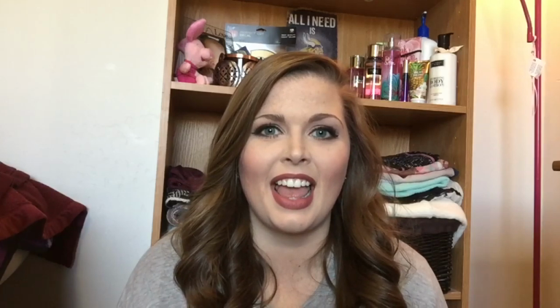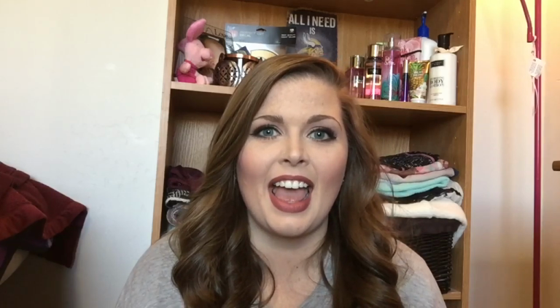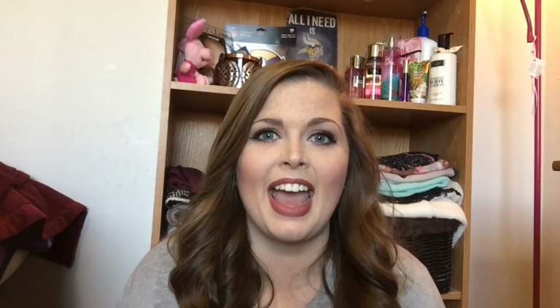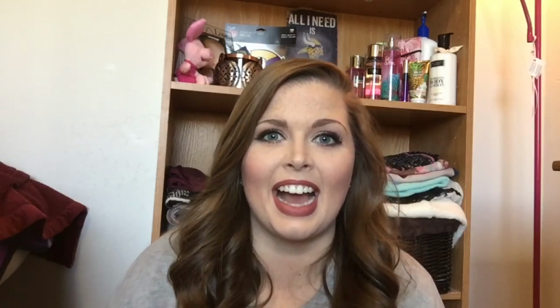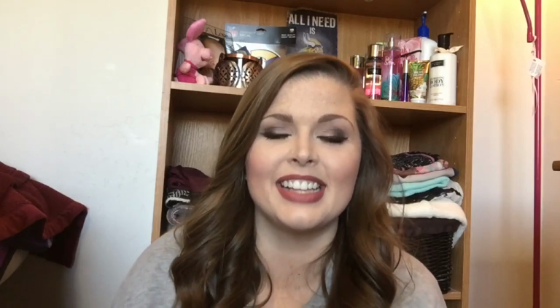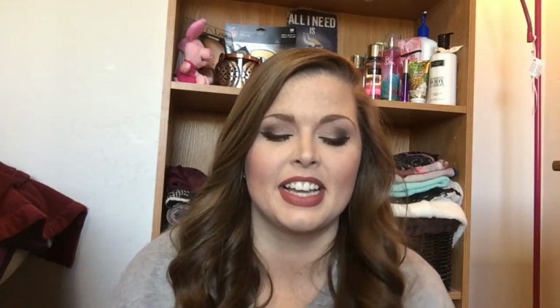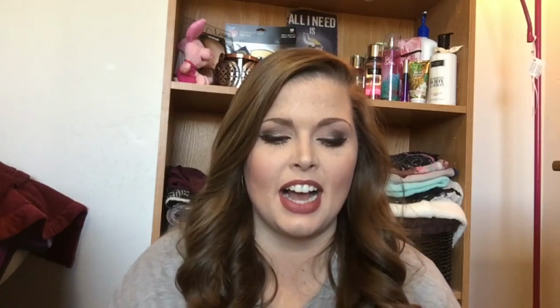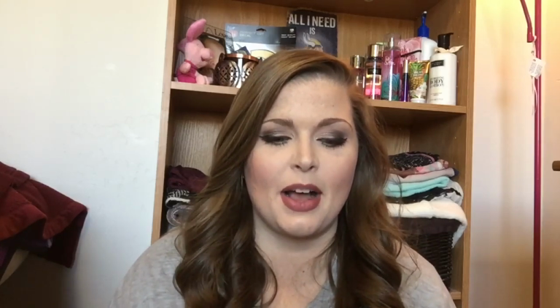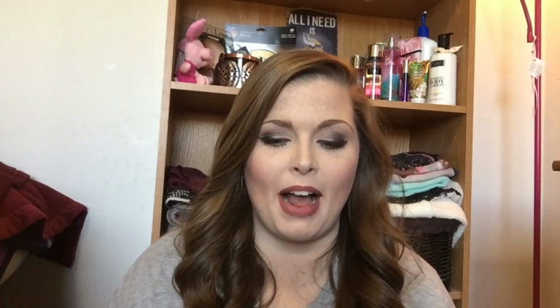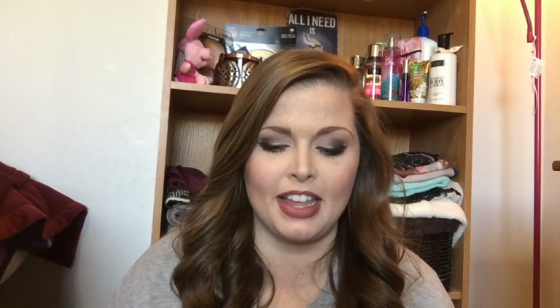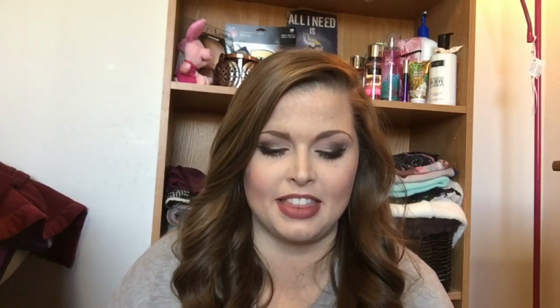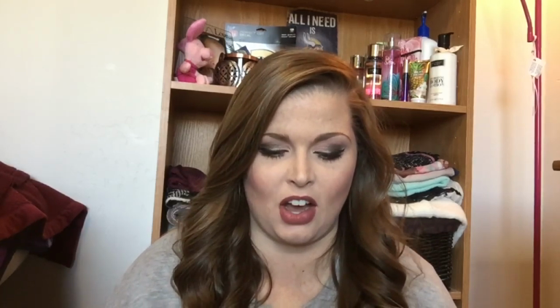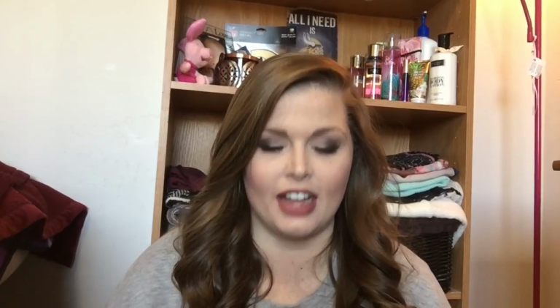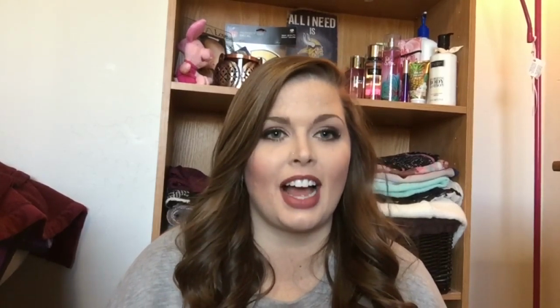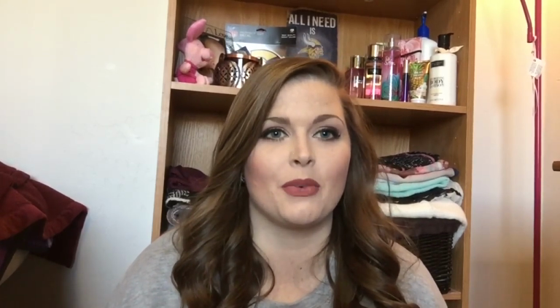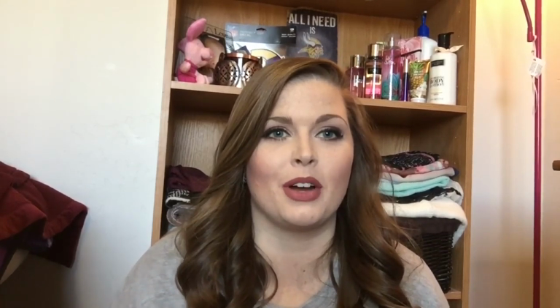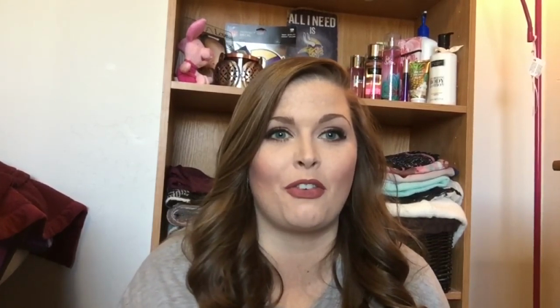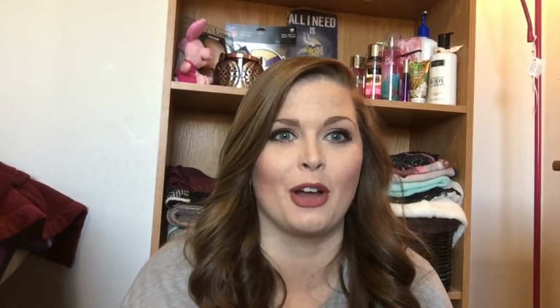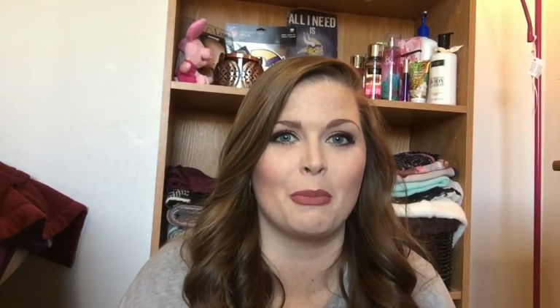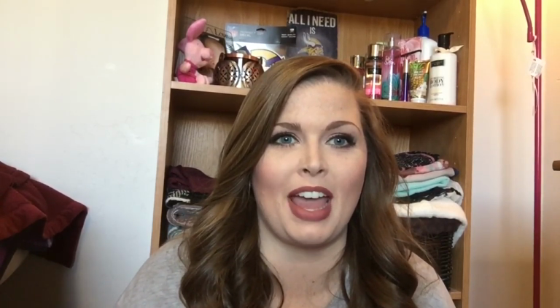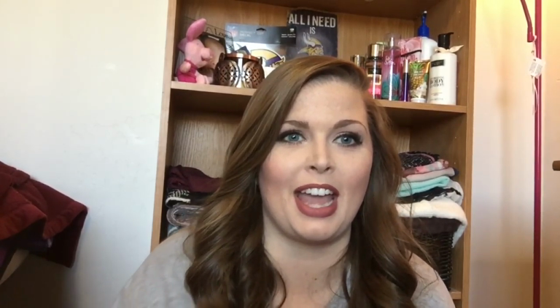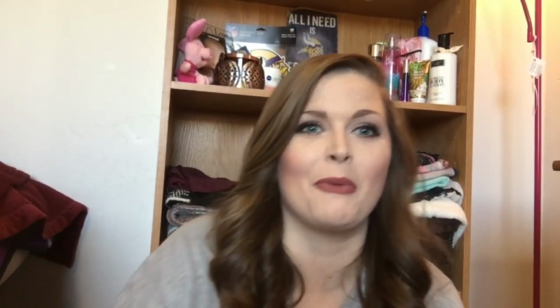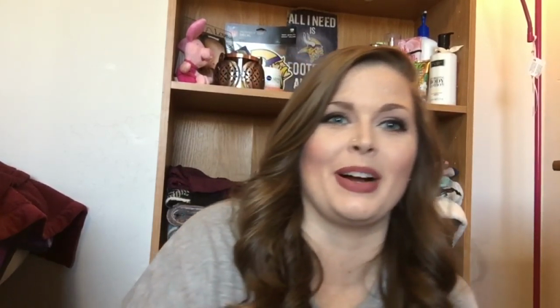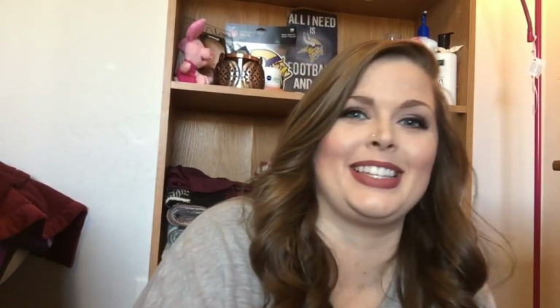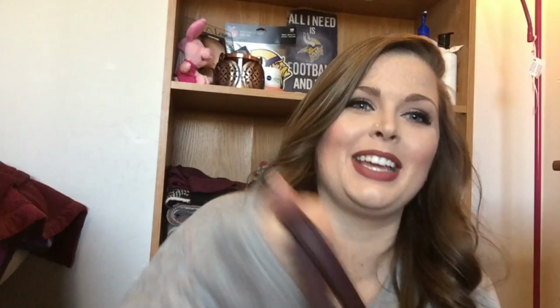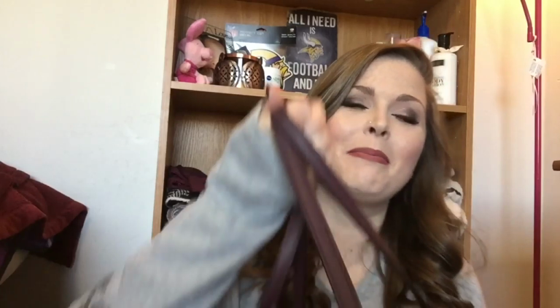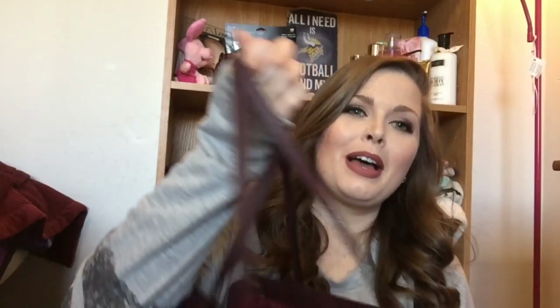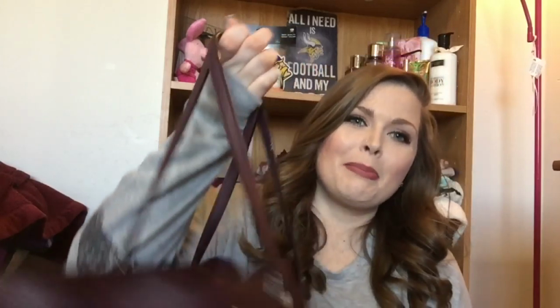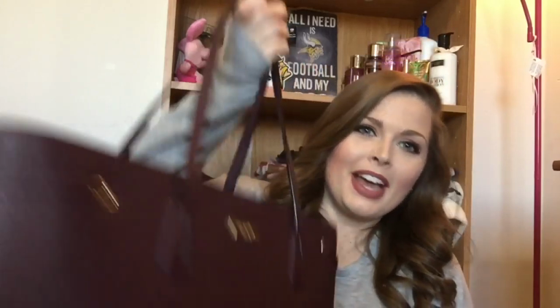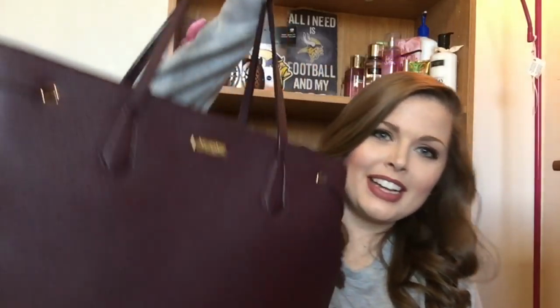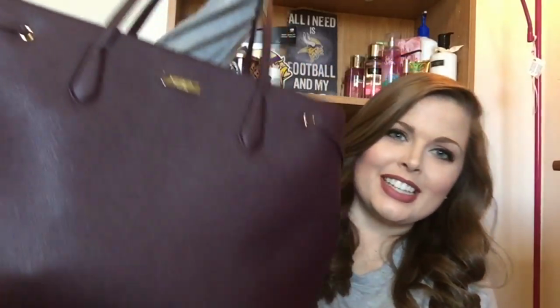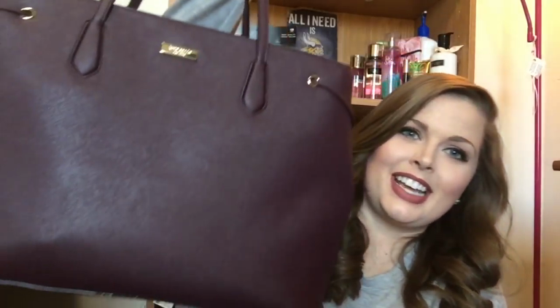Hey guys! I thought I would film a What's in My Bag today.